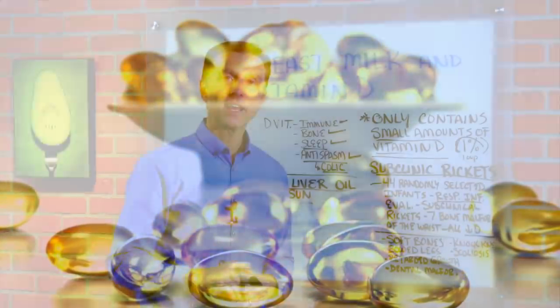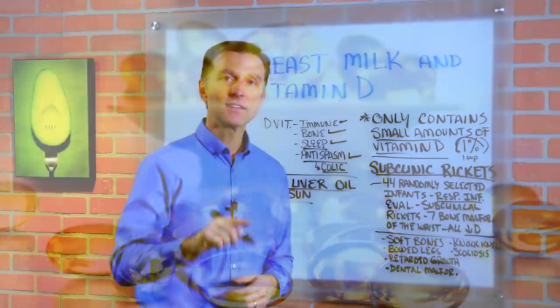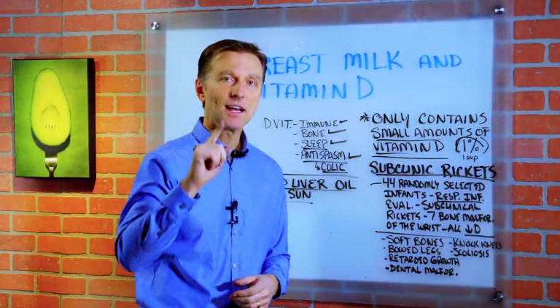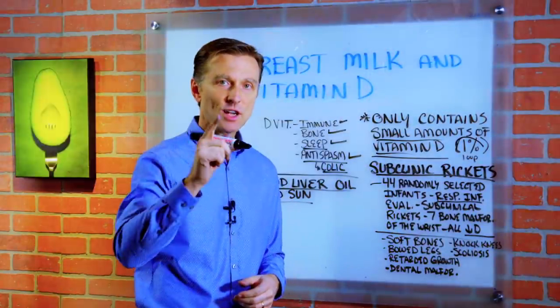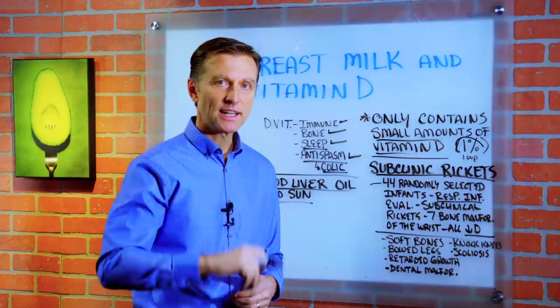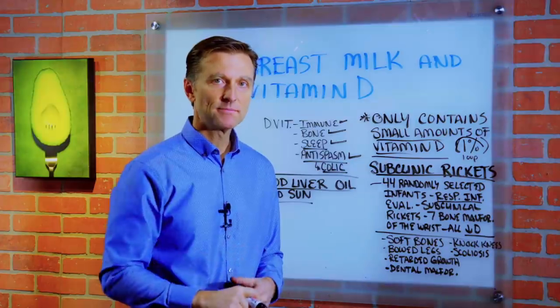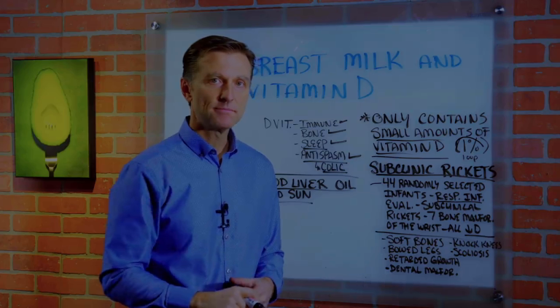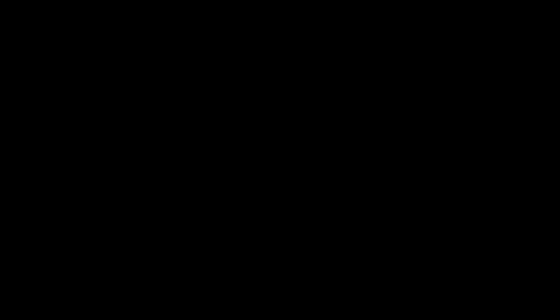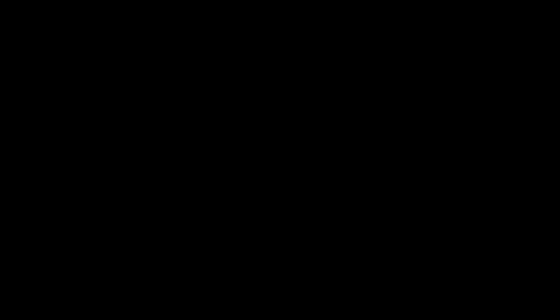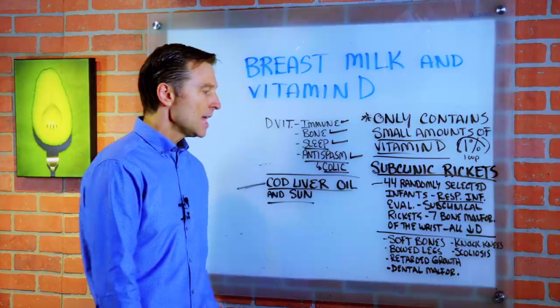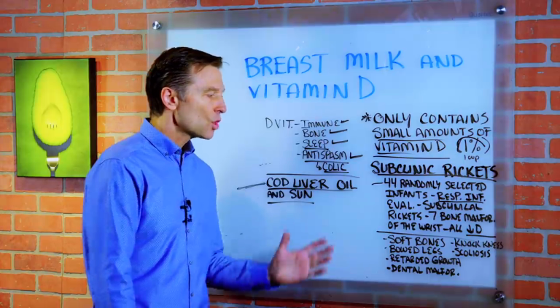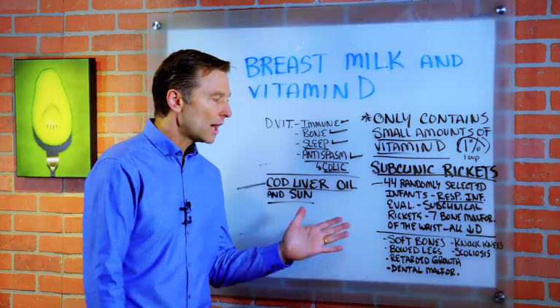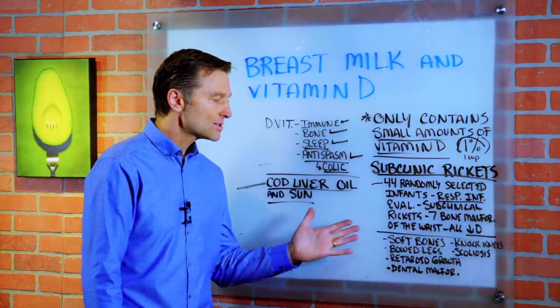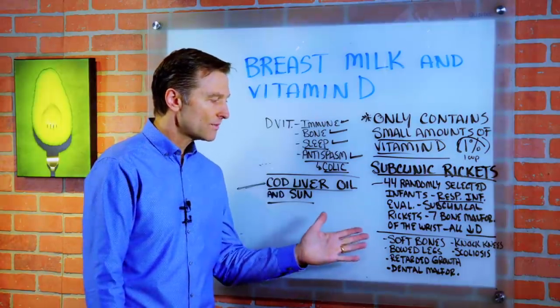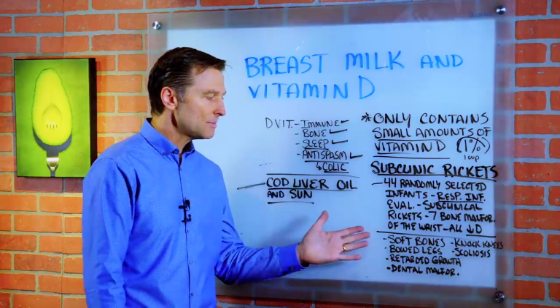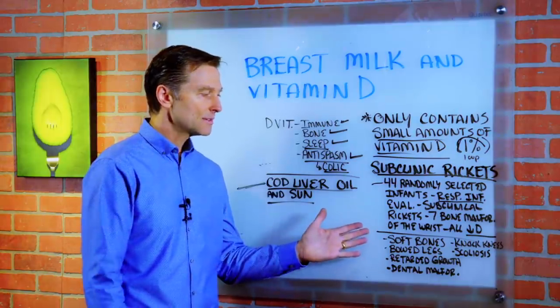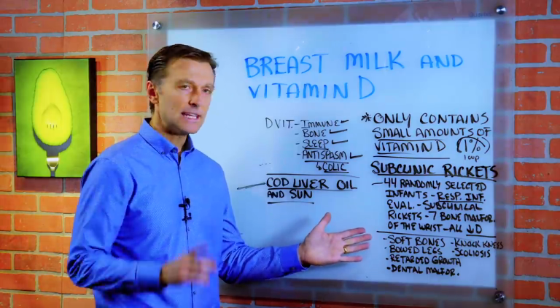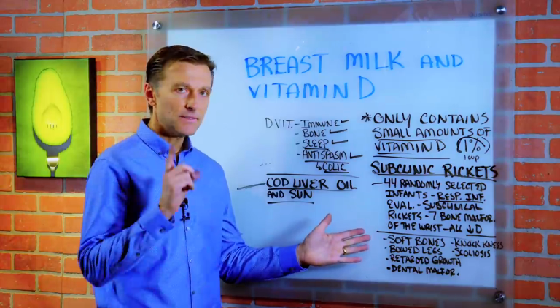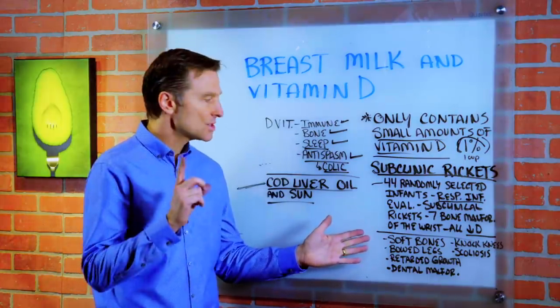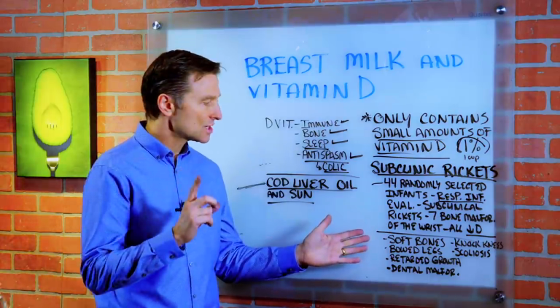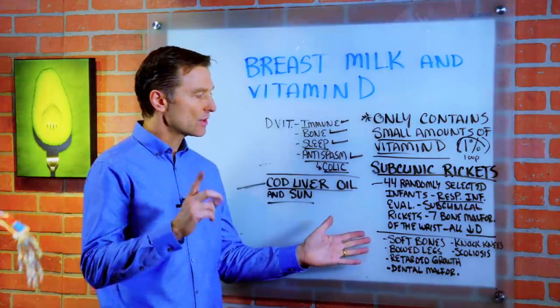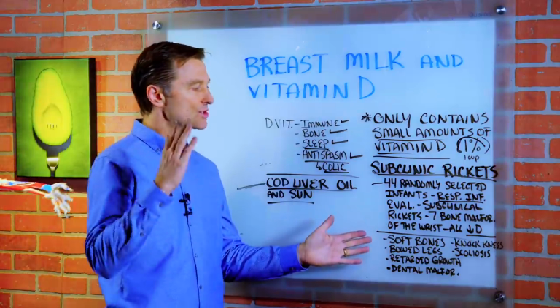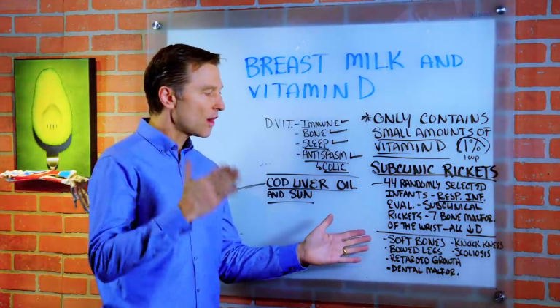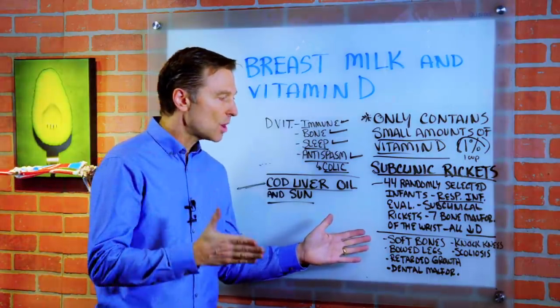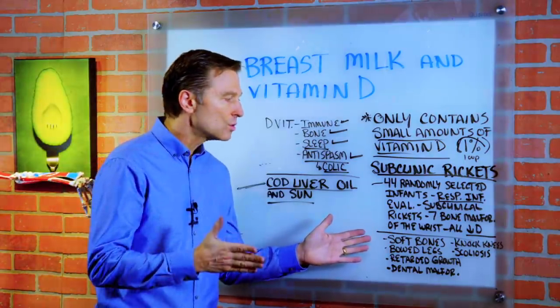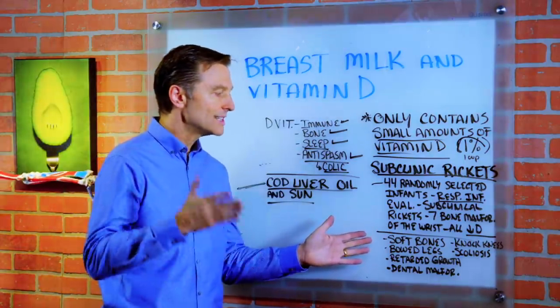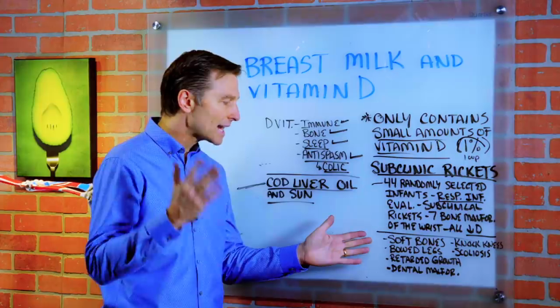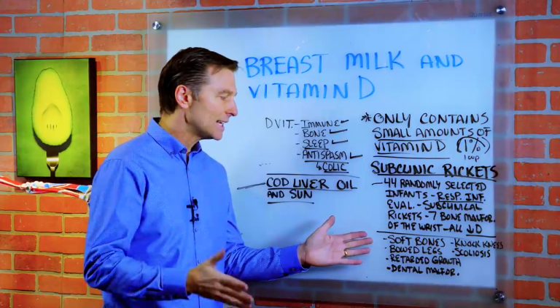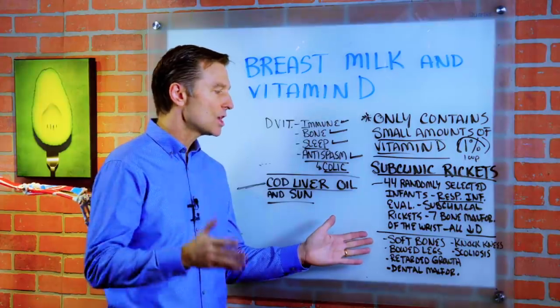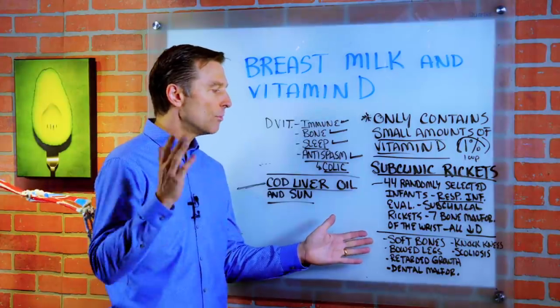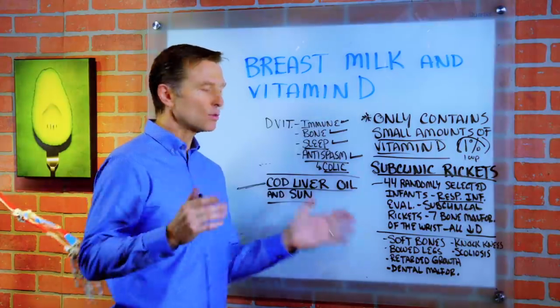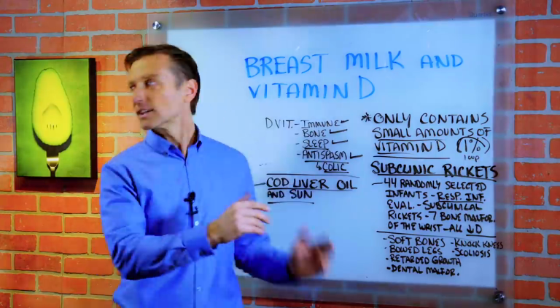Alright guys, I'll talk to you later. So vitamin D deficiencies can create soft bones, knock knees, and bow legs.